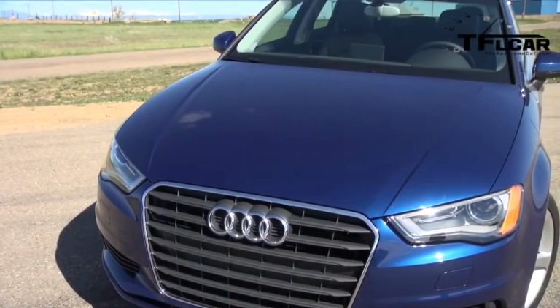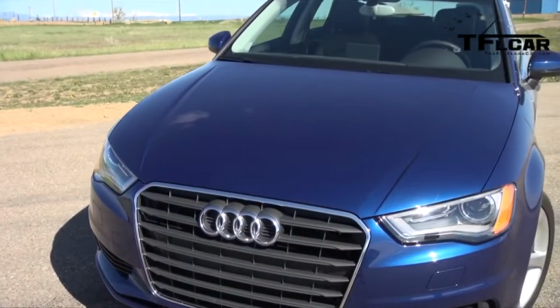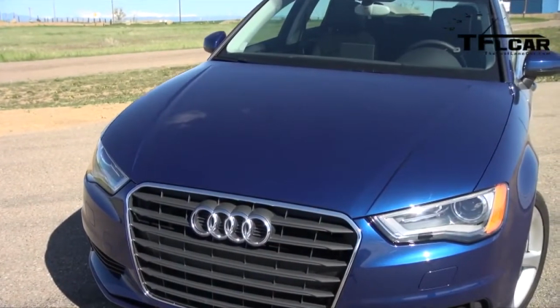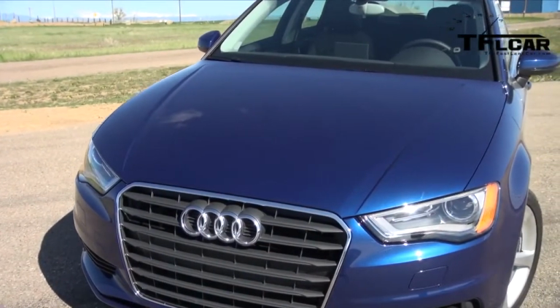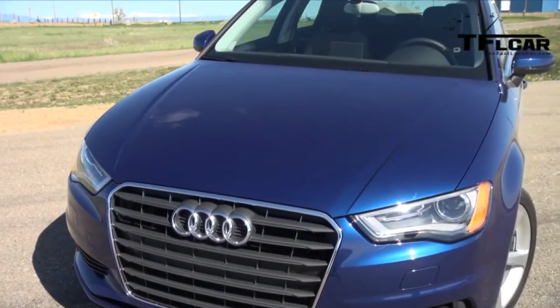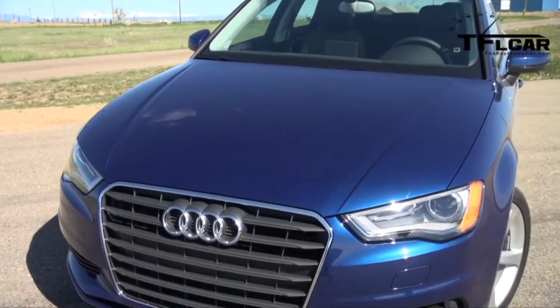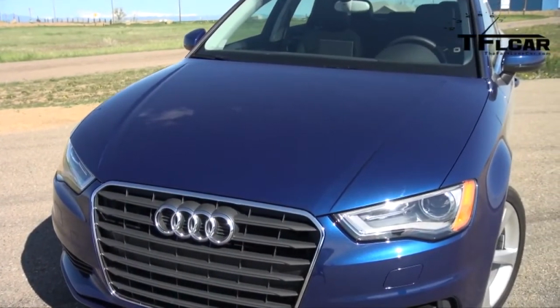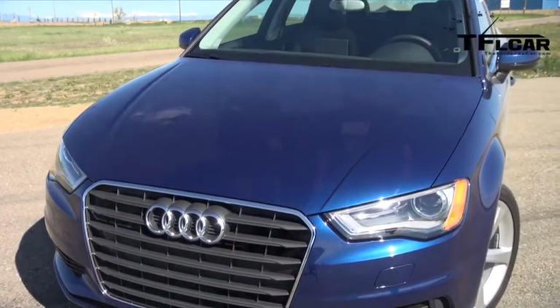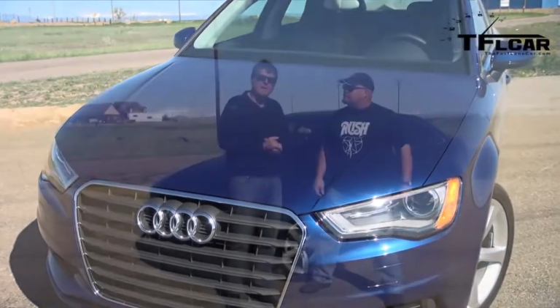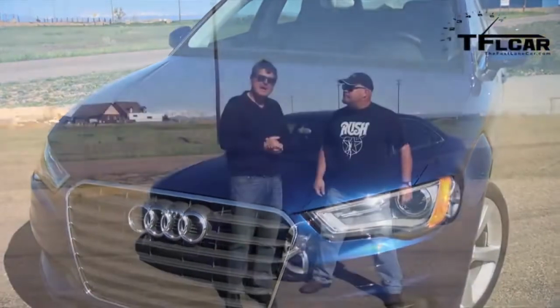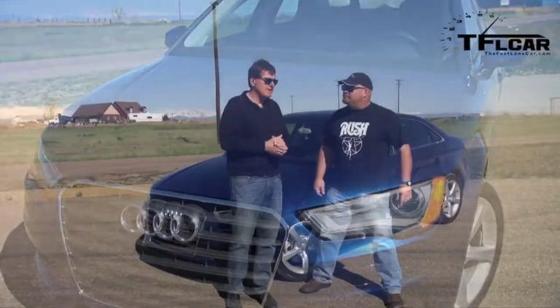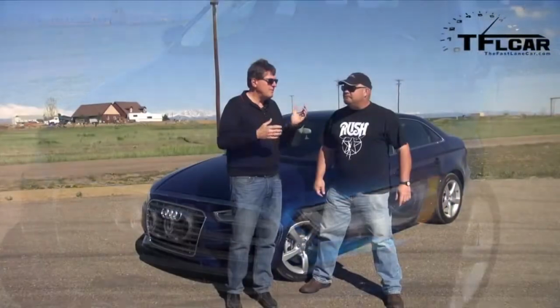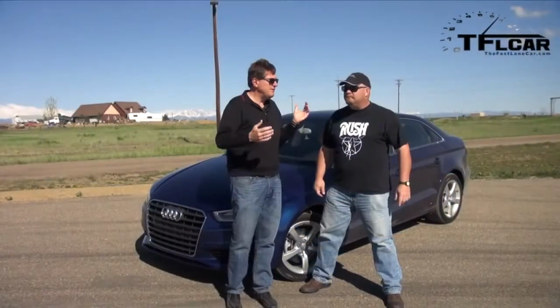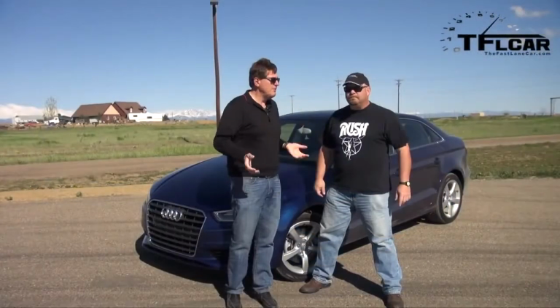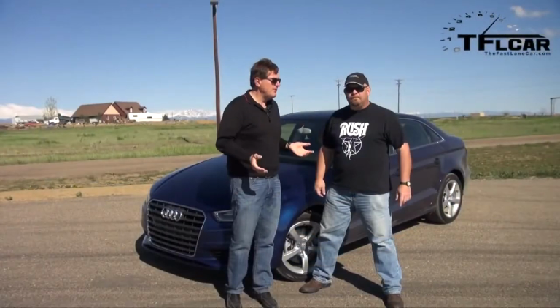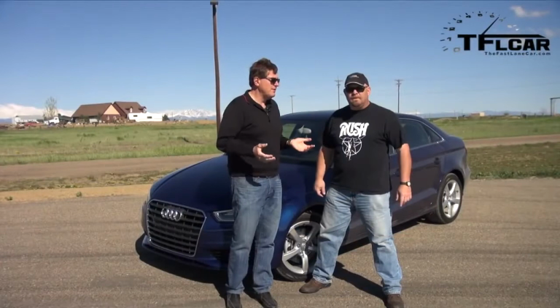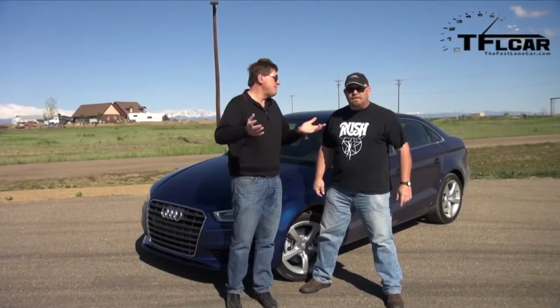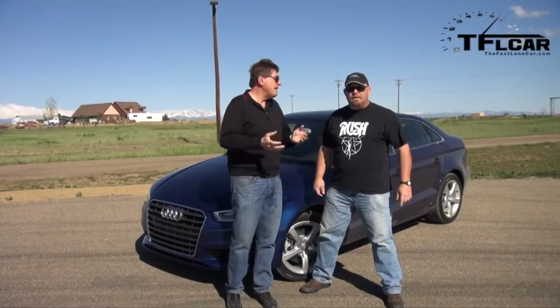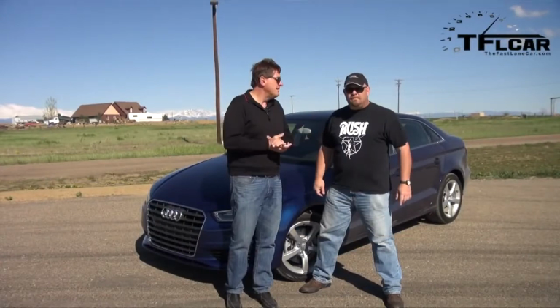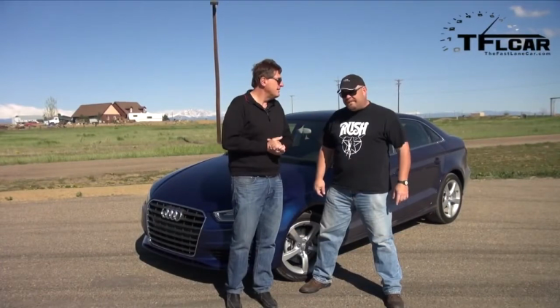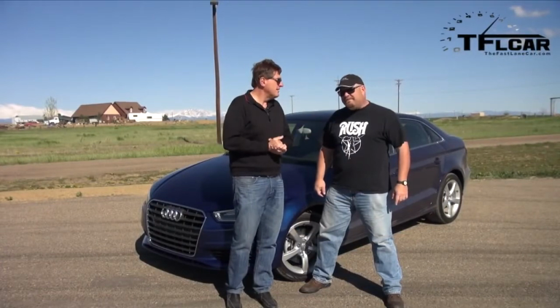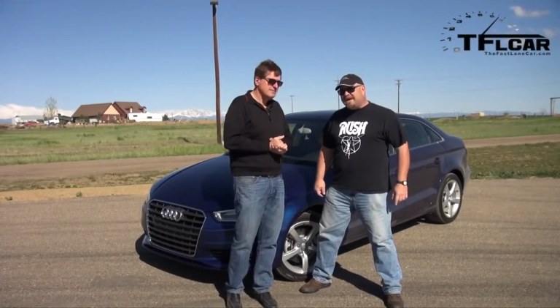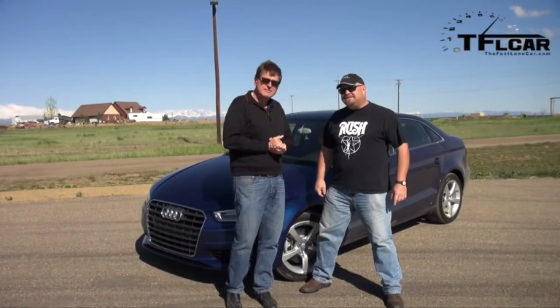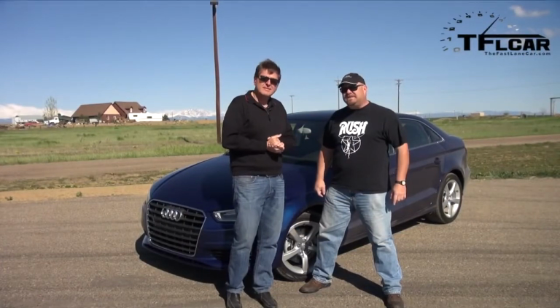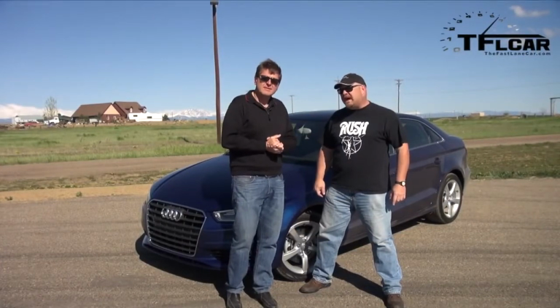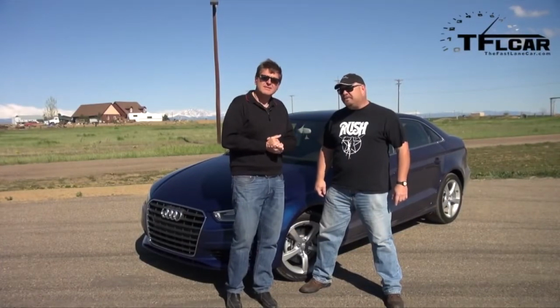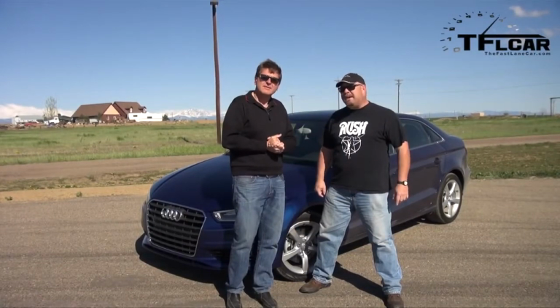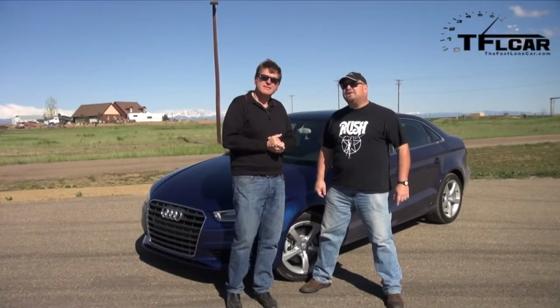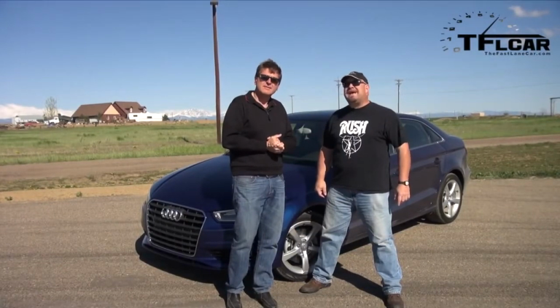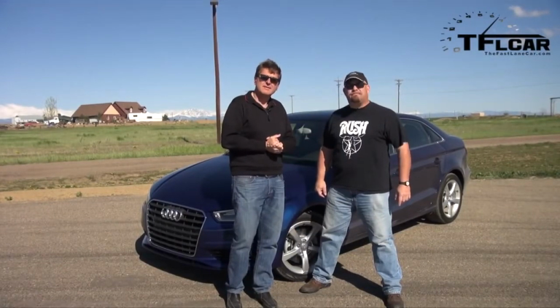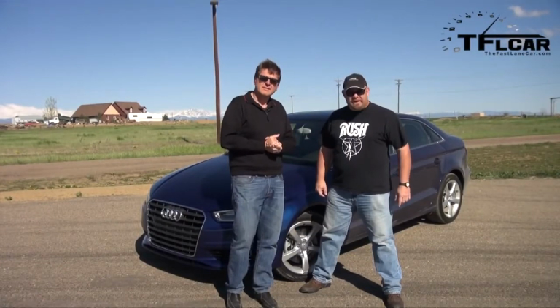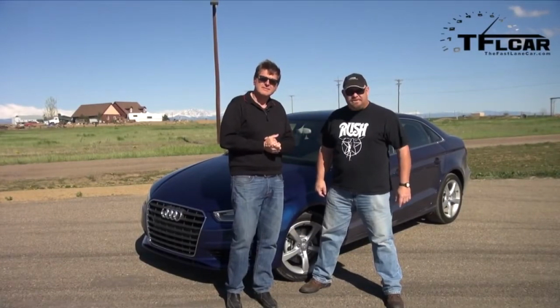So what makes this car worth buying and what makes it worth not buying? Coming up next, the top three makers and breakers.